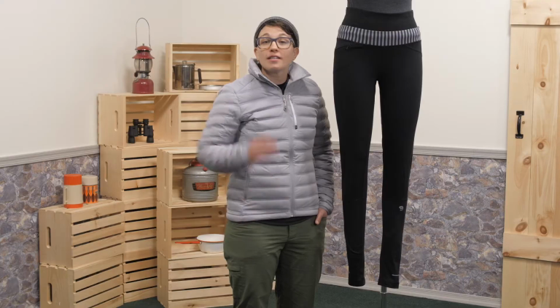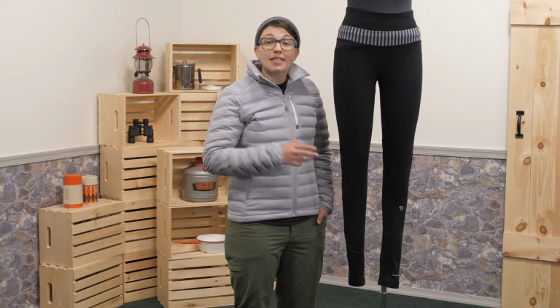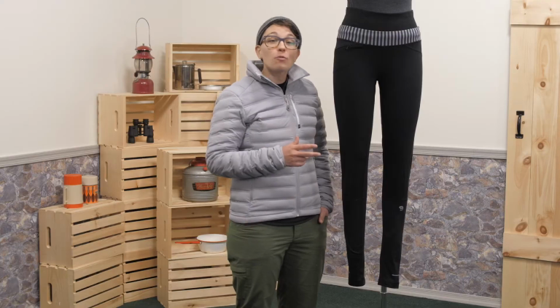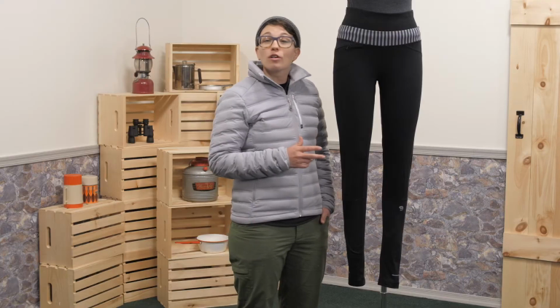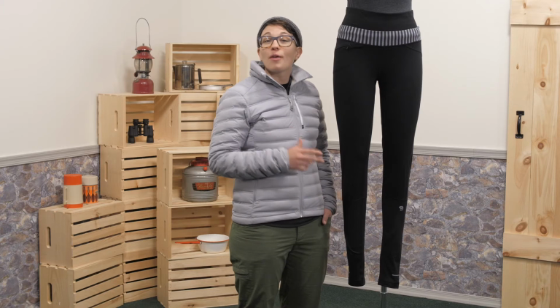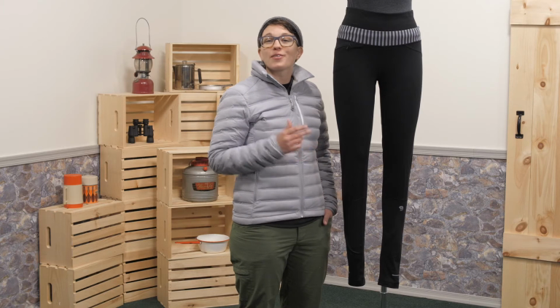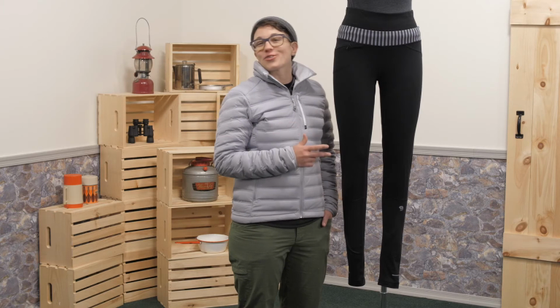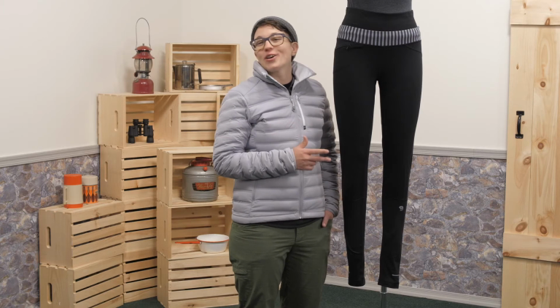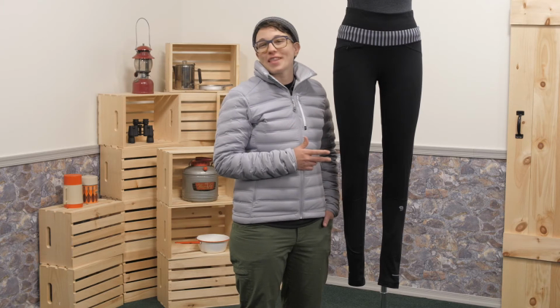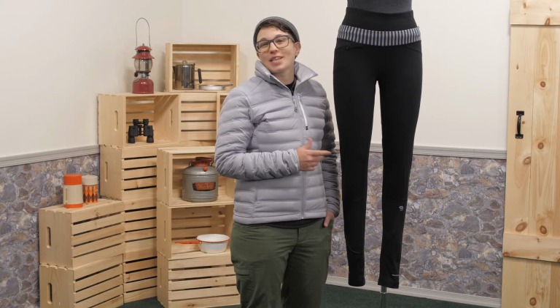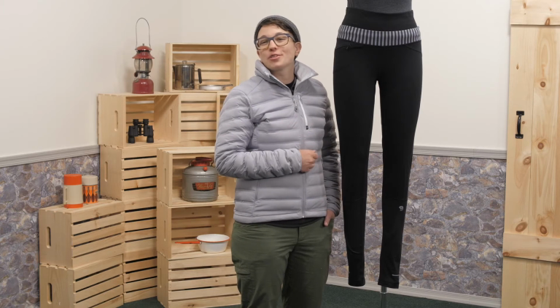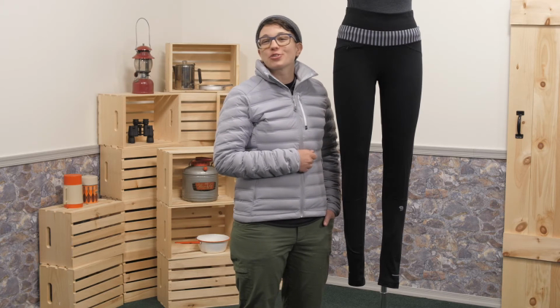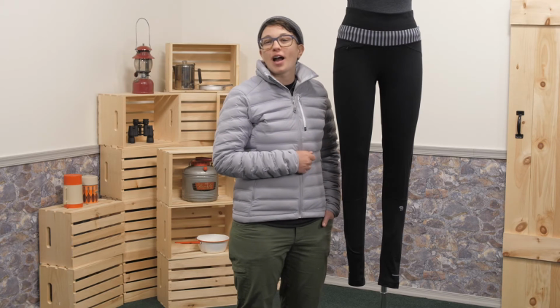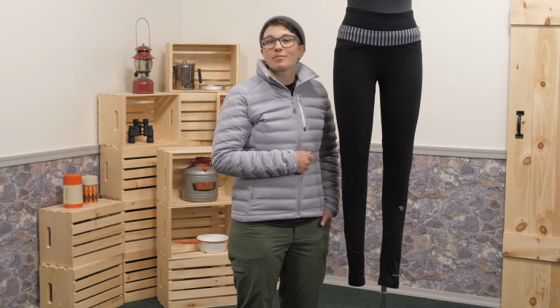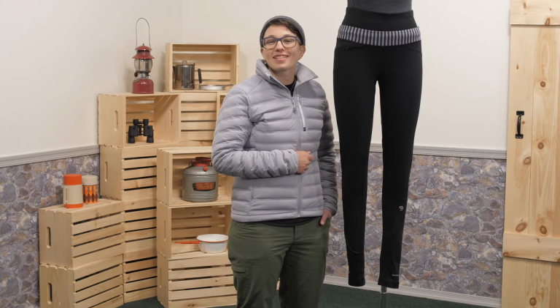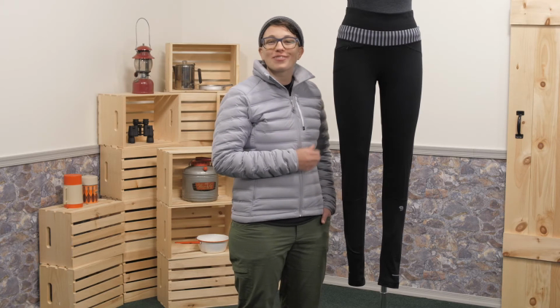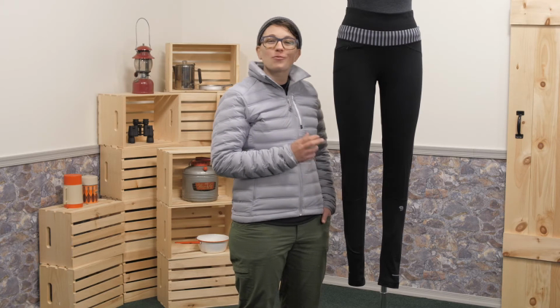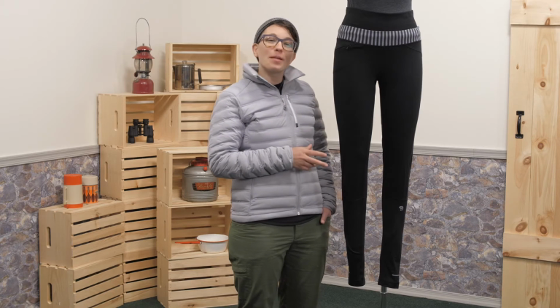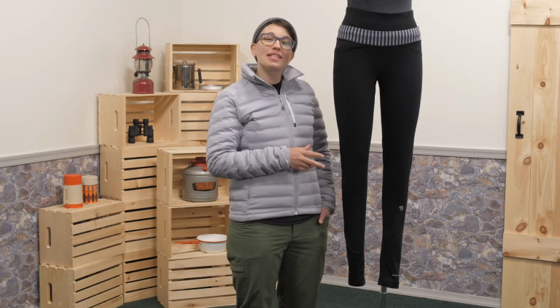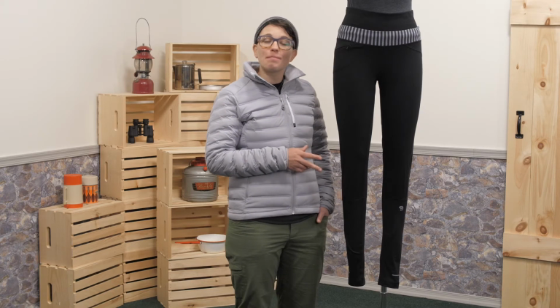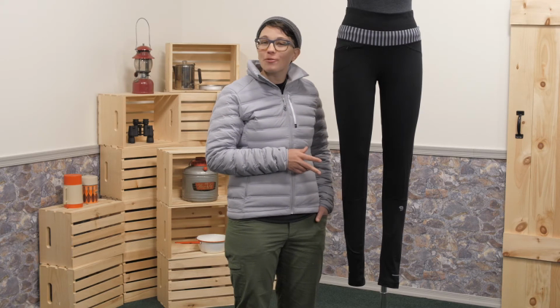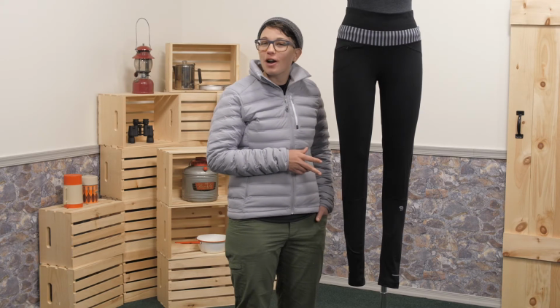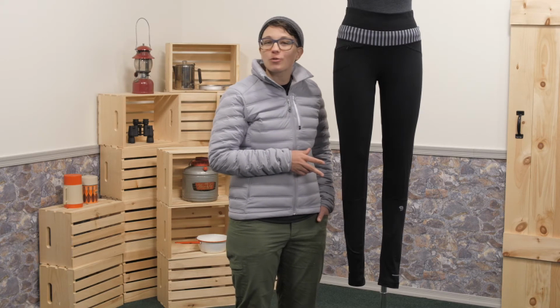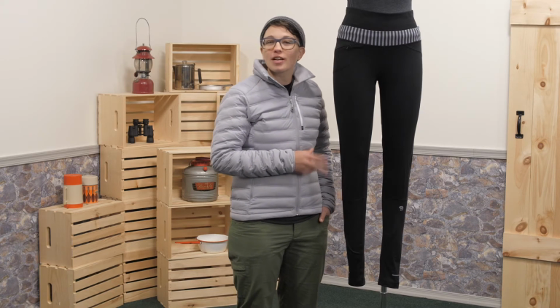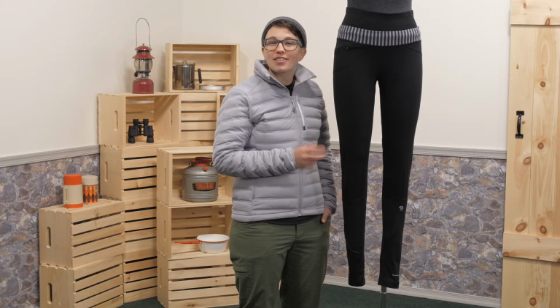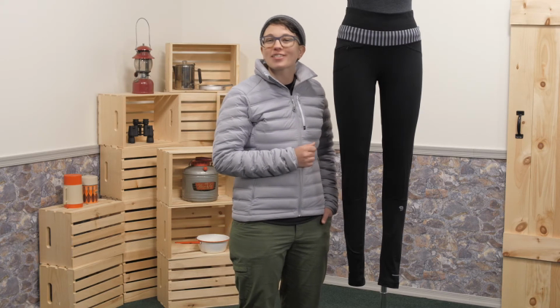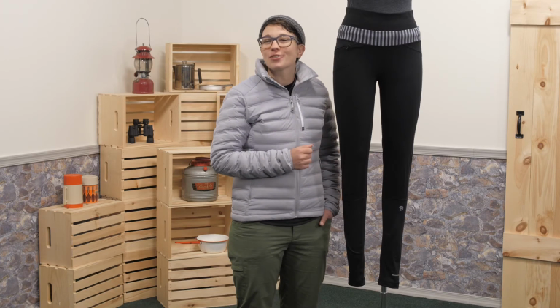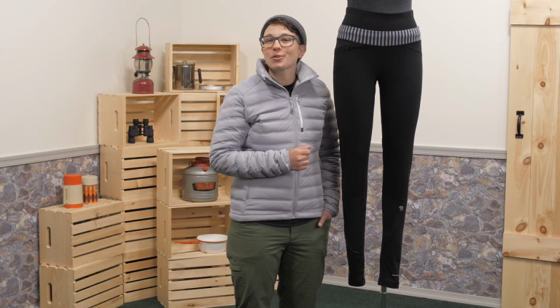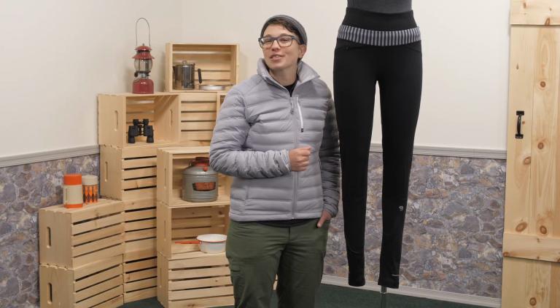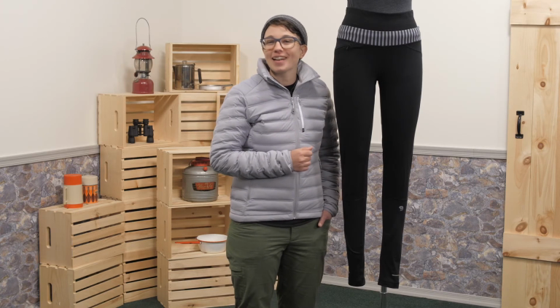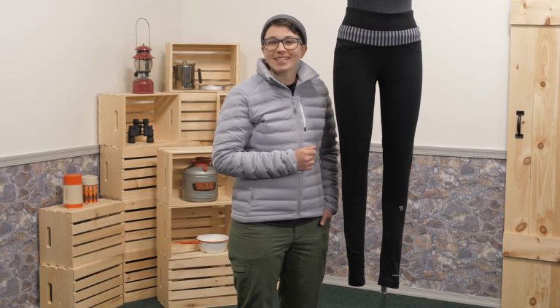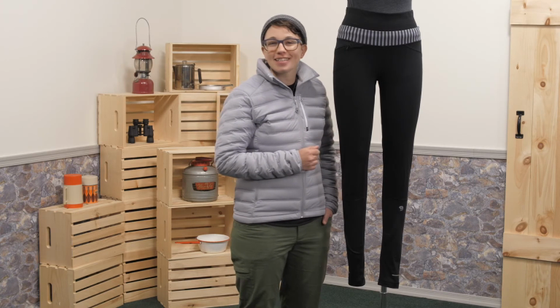Stay warm on the trail when the temperature drops. They are the Women's Mountain Hardware 32 Degree Tights.